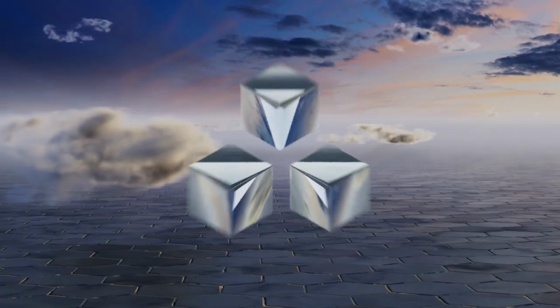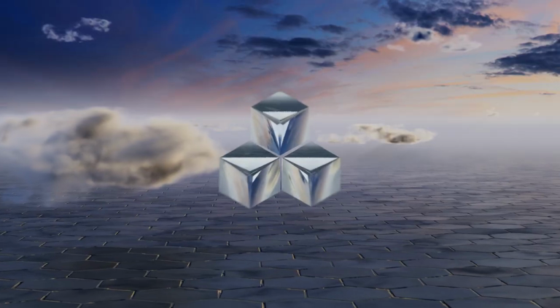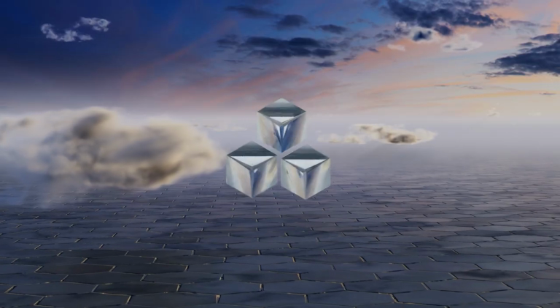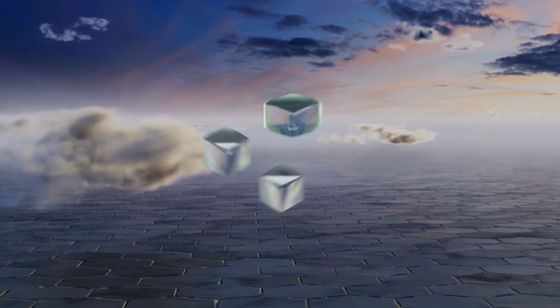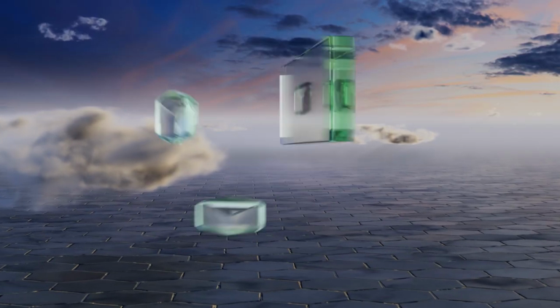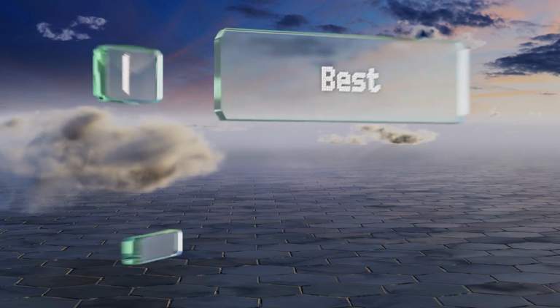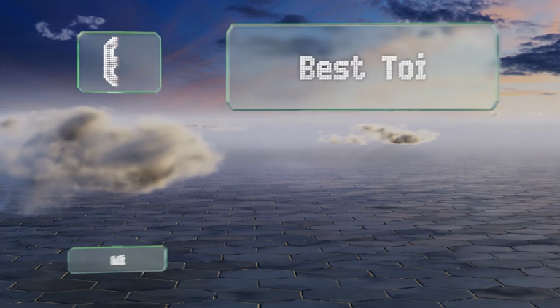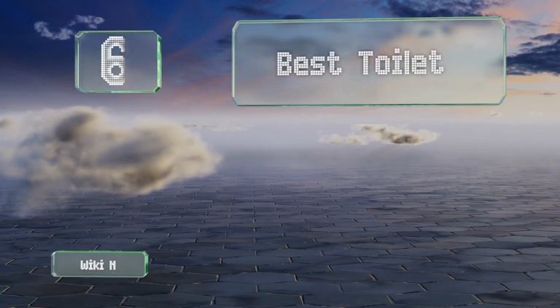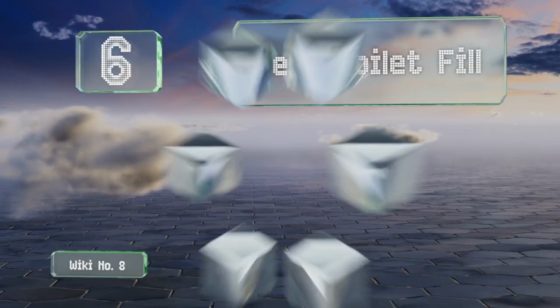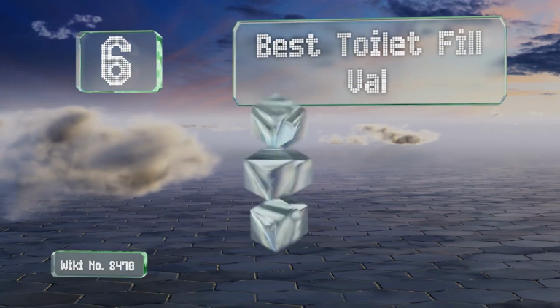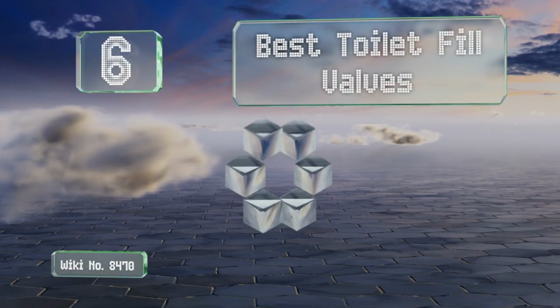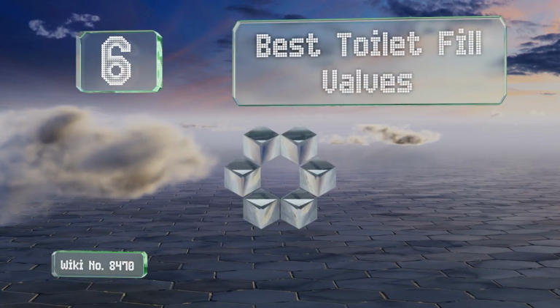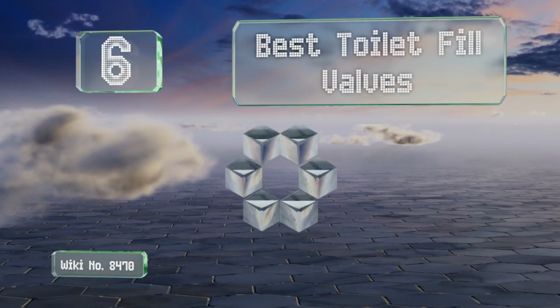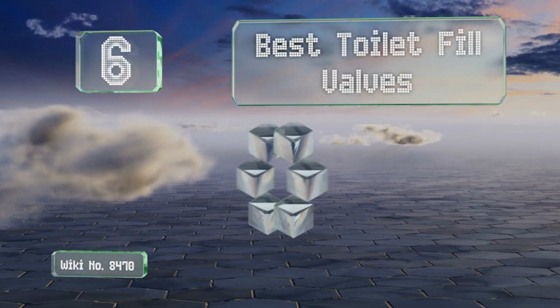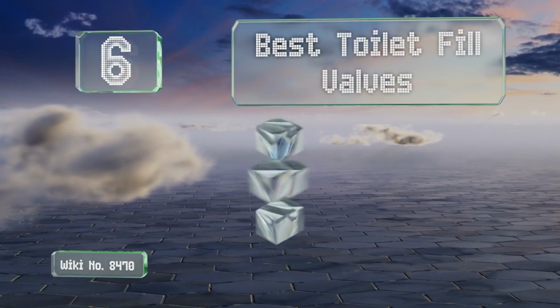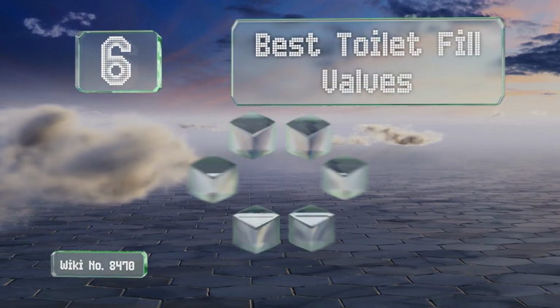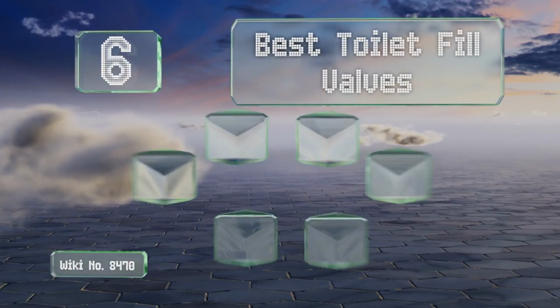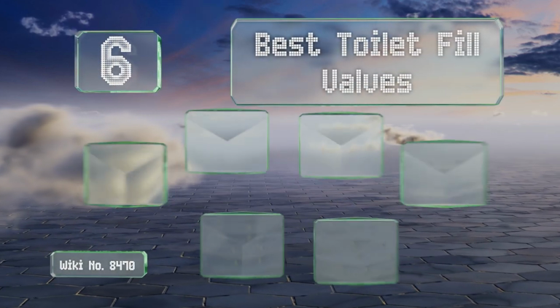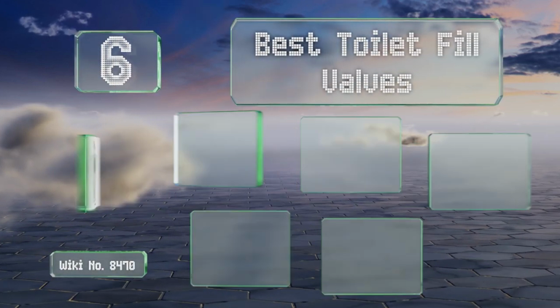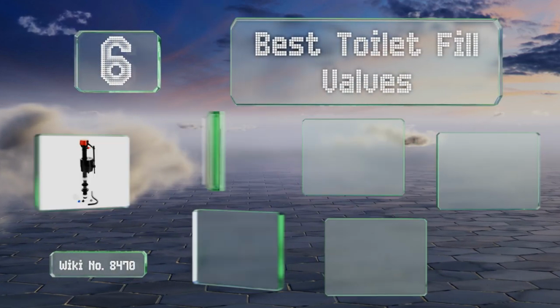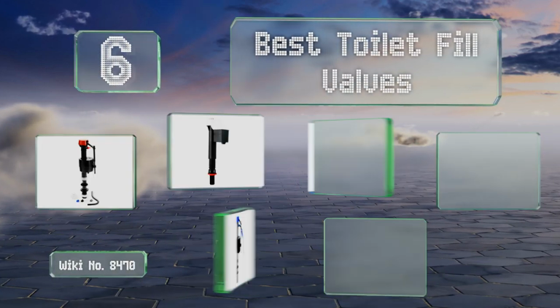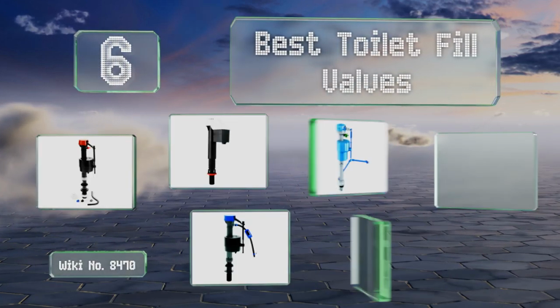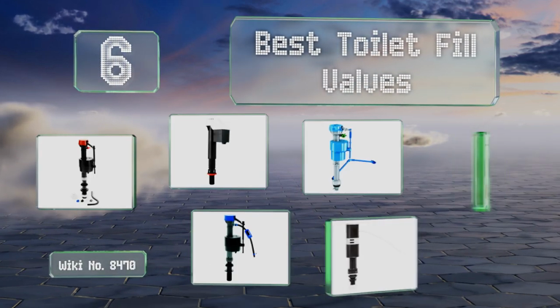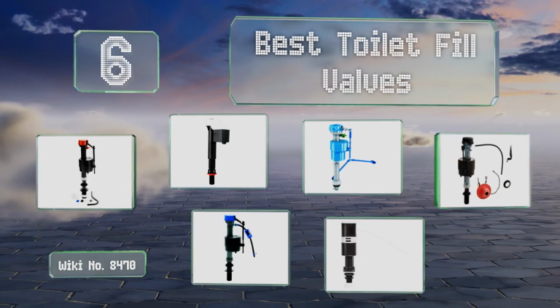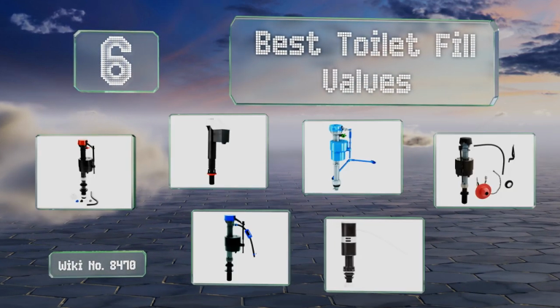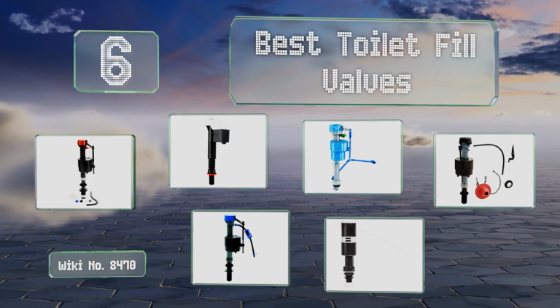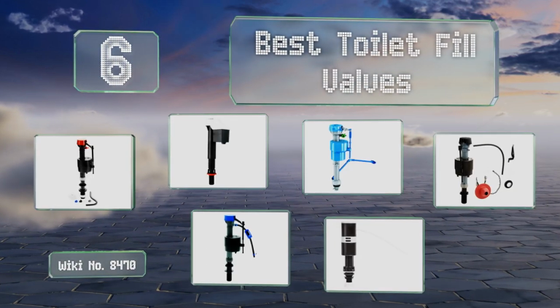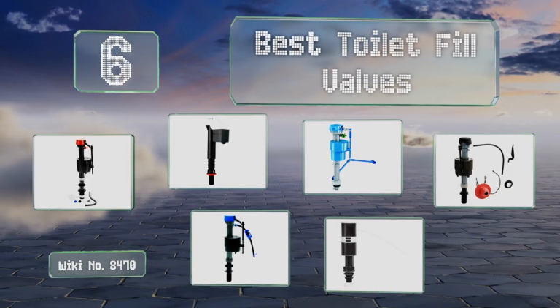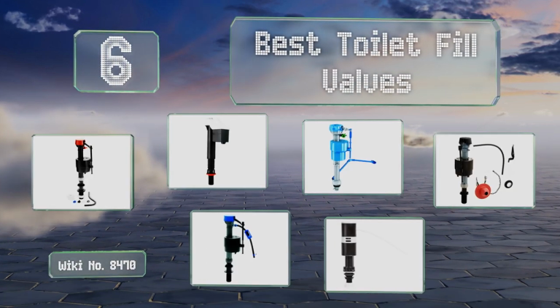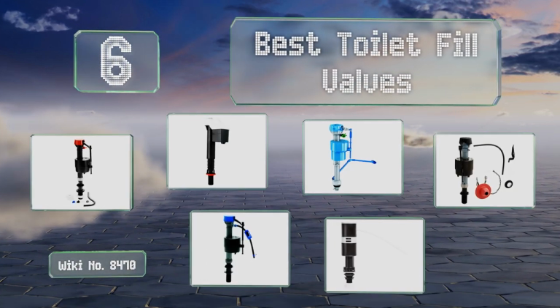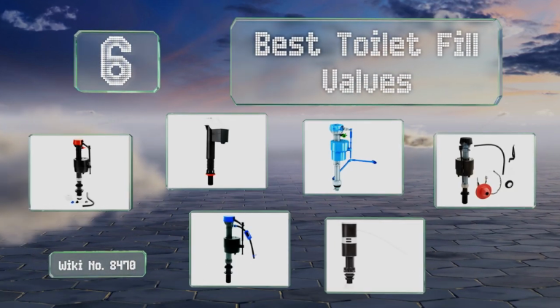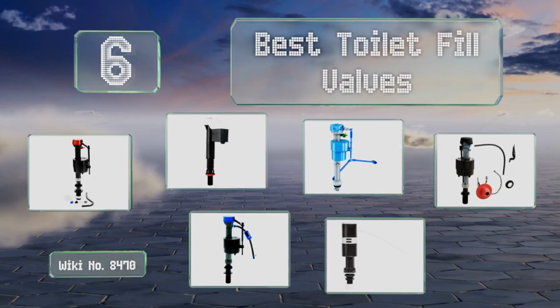EasyVid presents the six best toilet fill valves. Let's get started with the list.